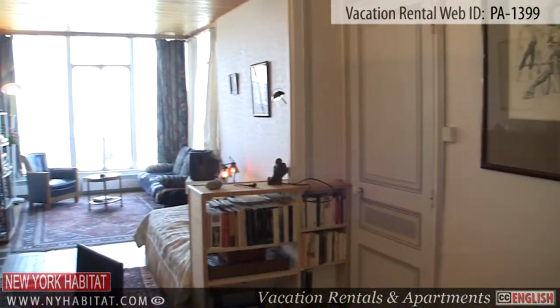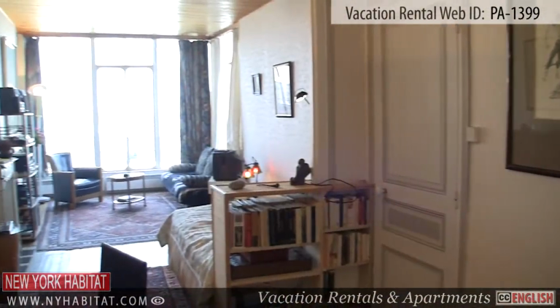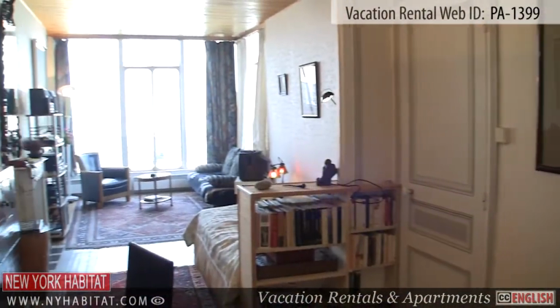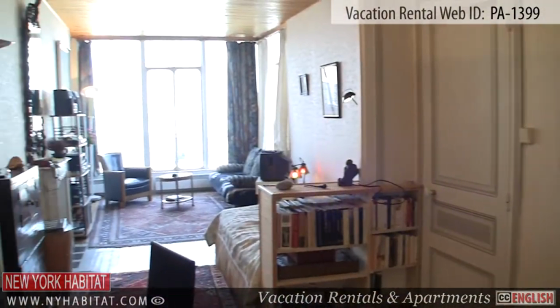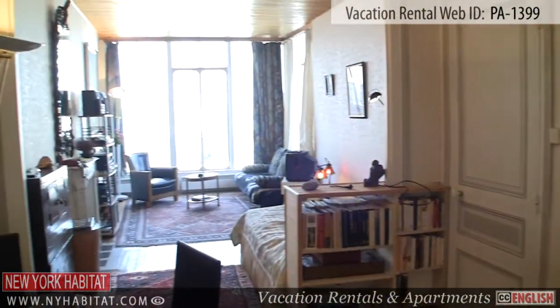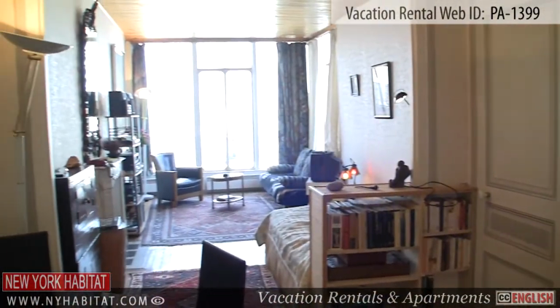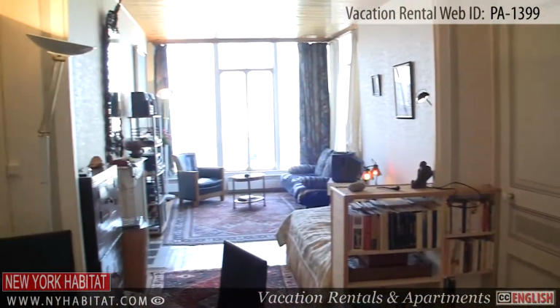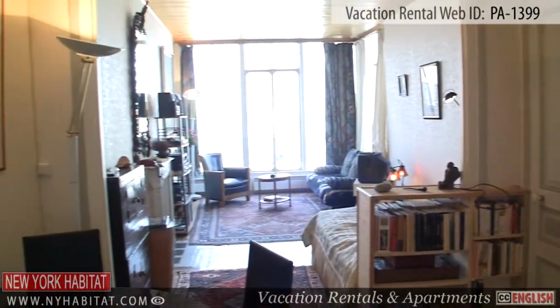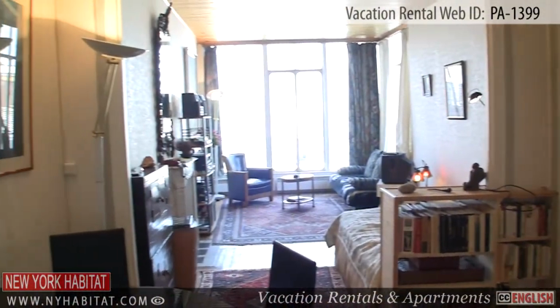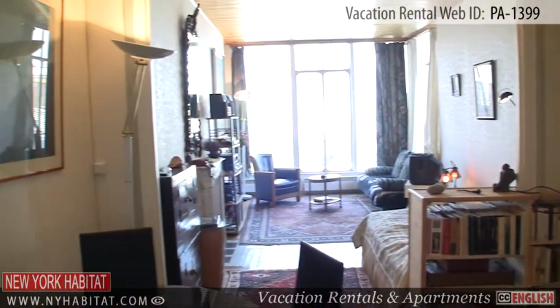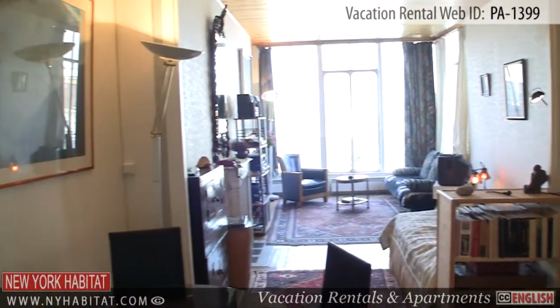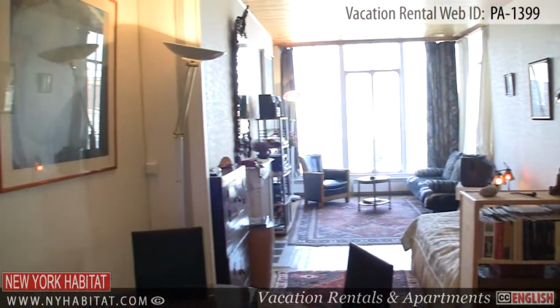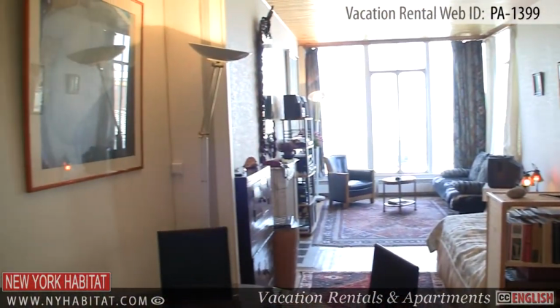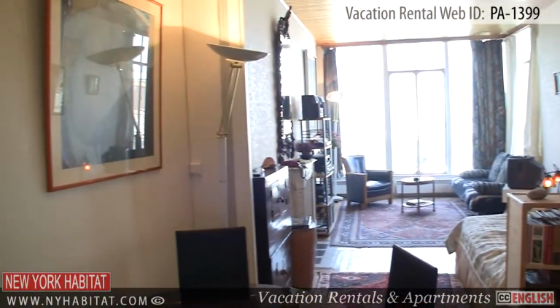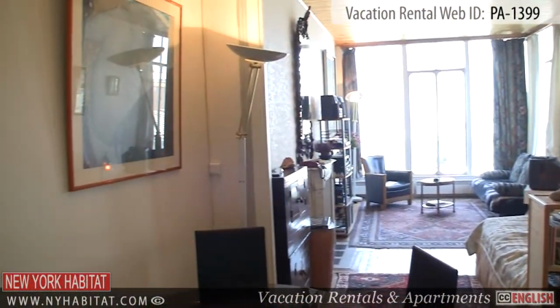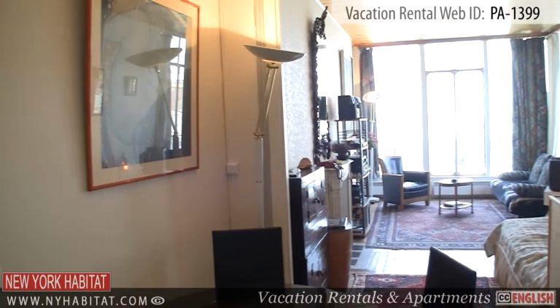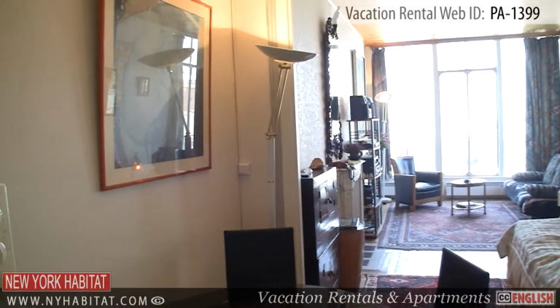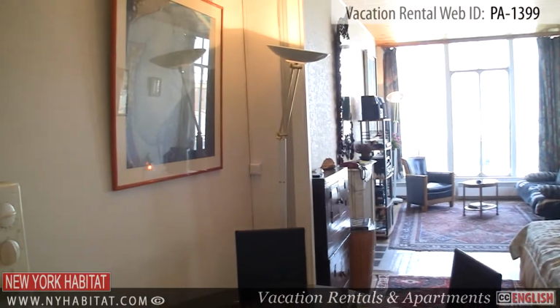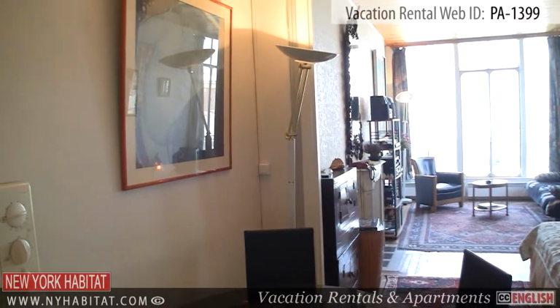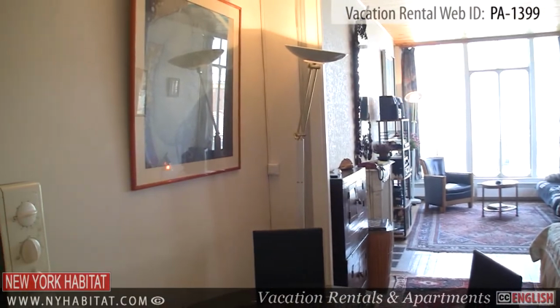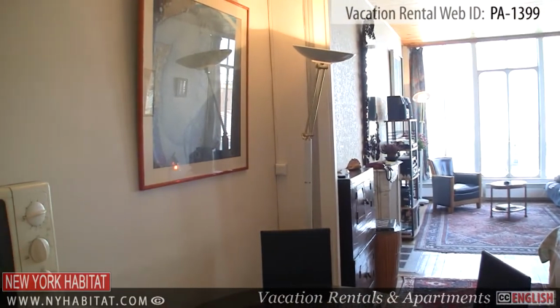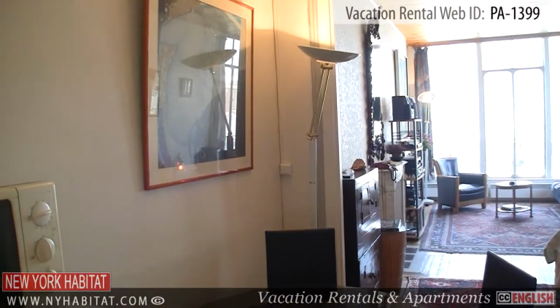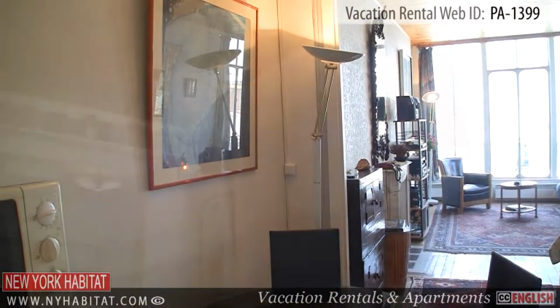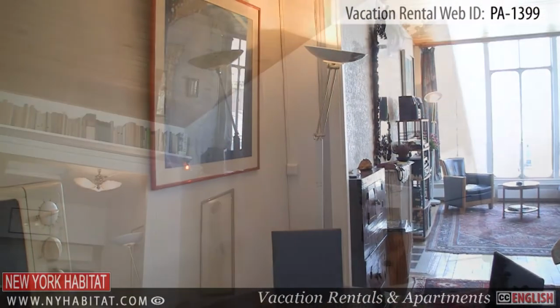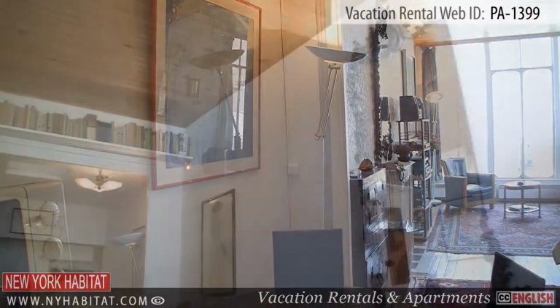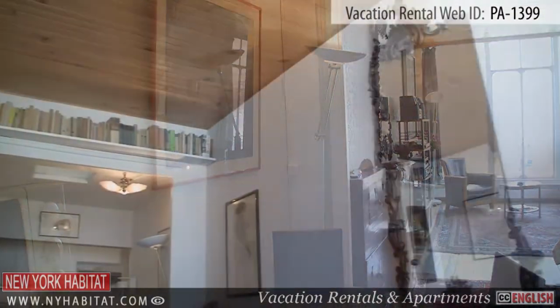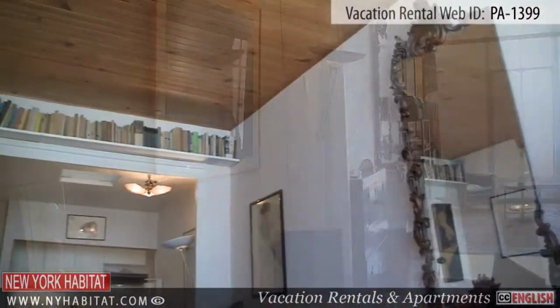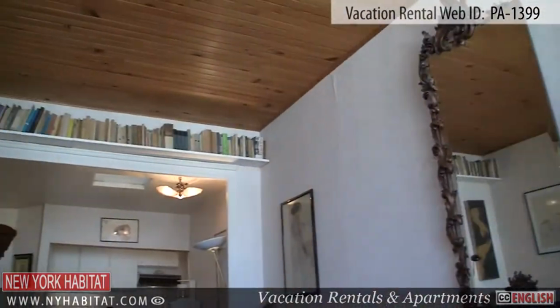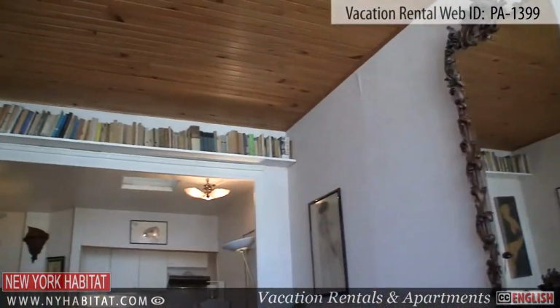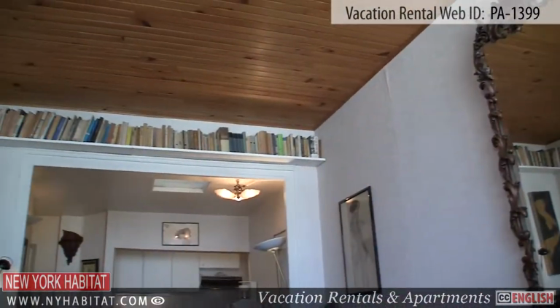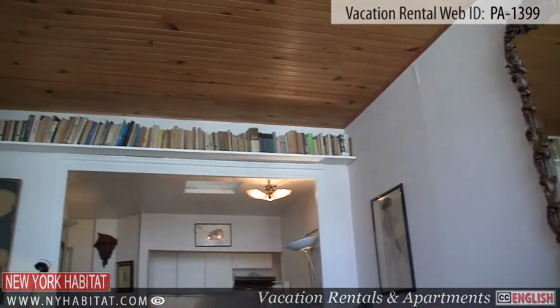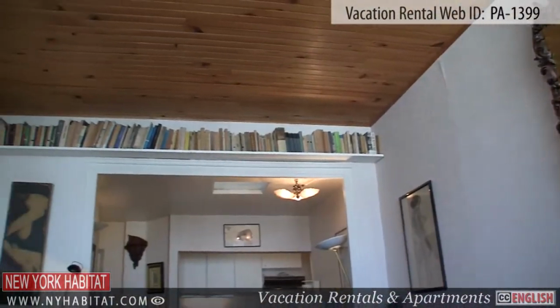This apartment is located on the 7th floor — 8th floor in the U.S. — of an 18th century elevator building.